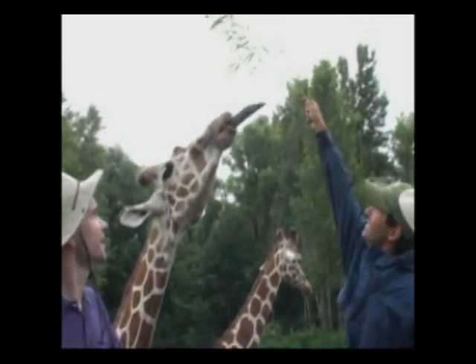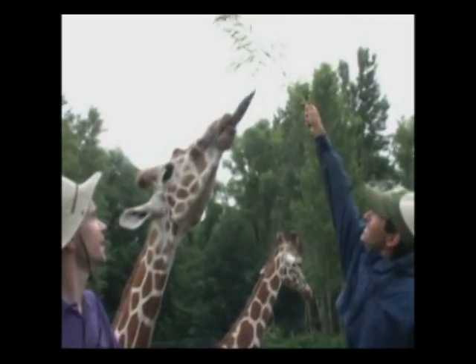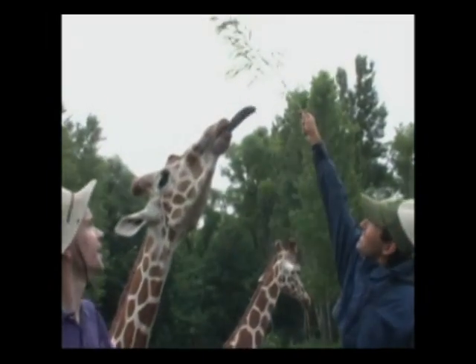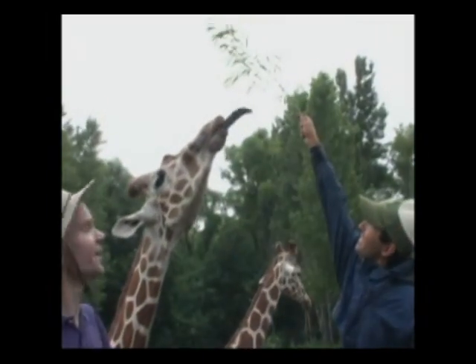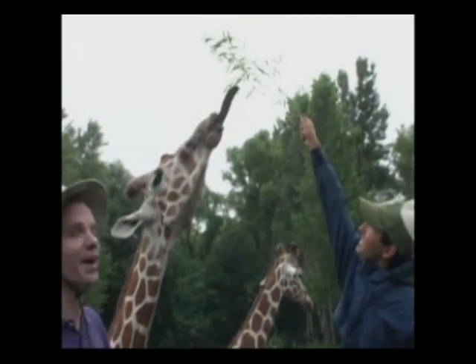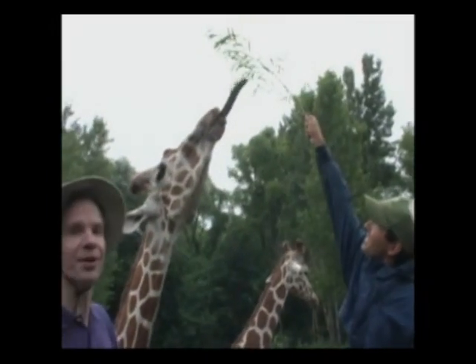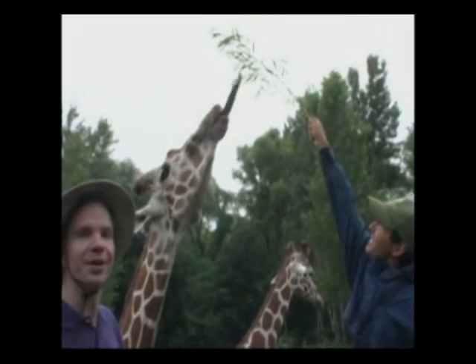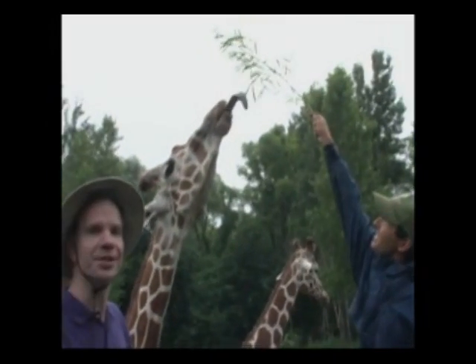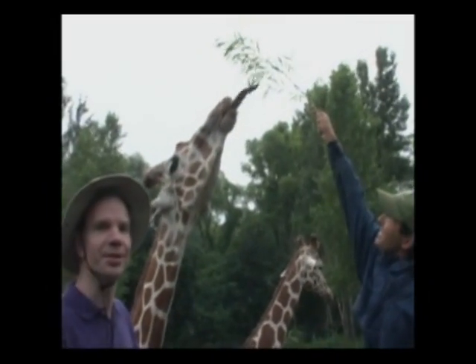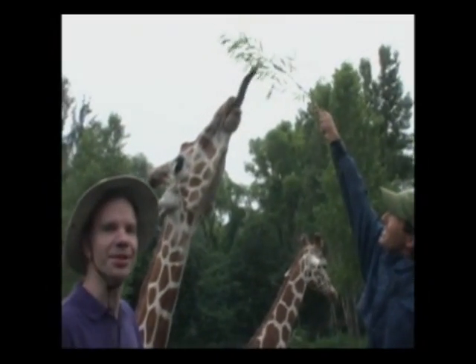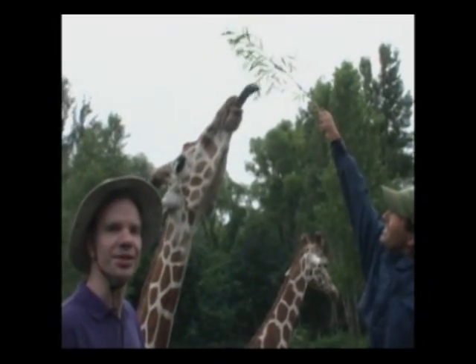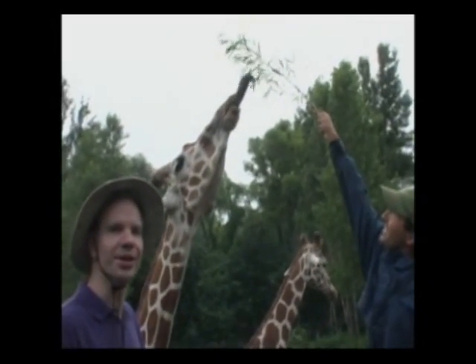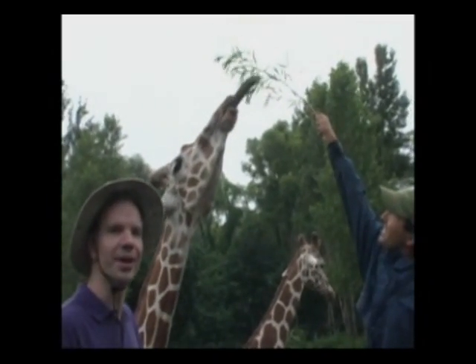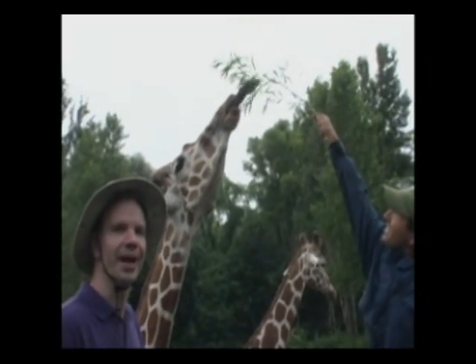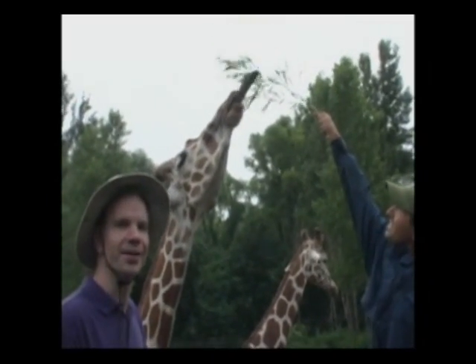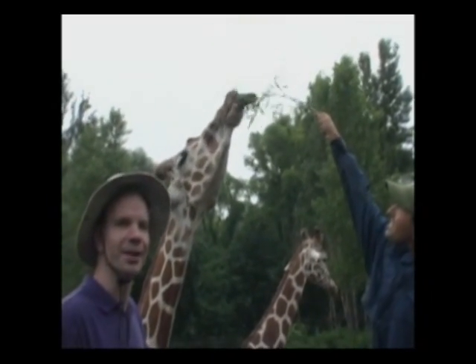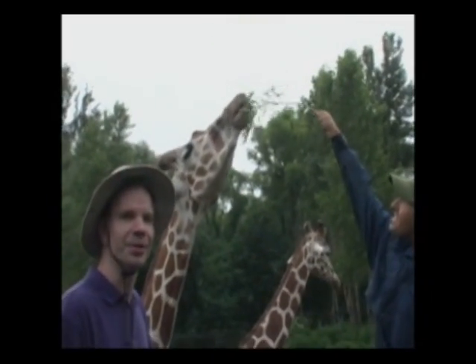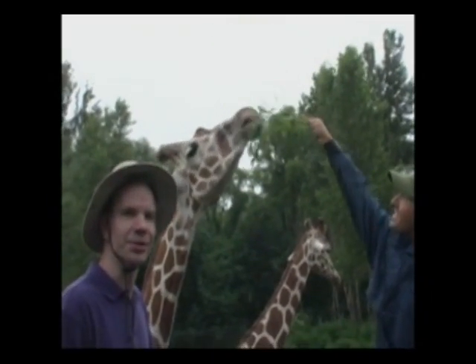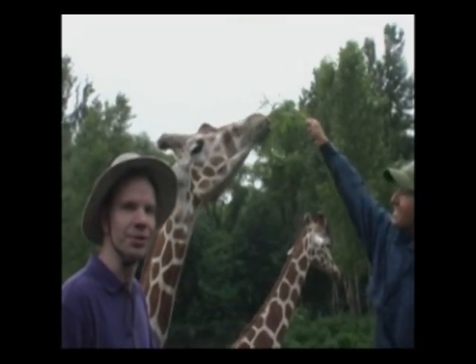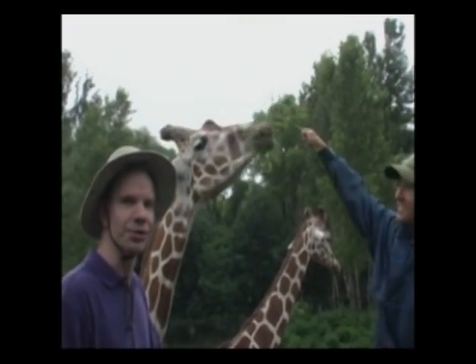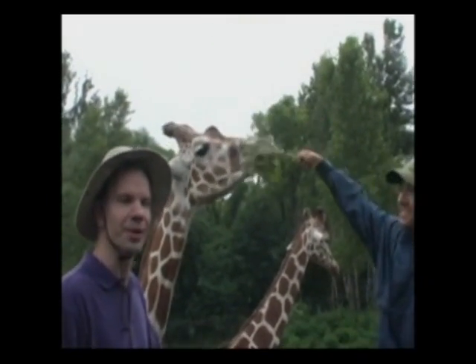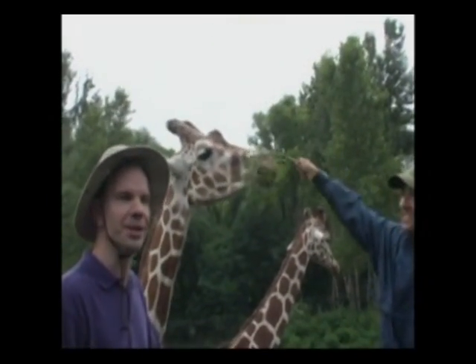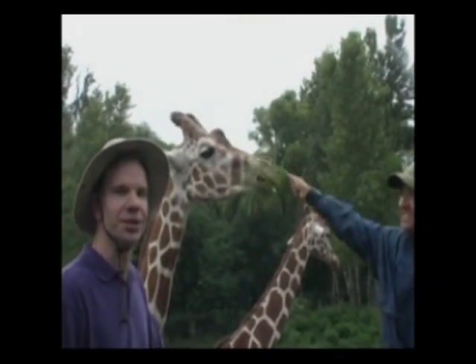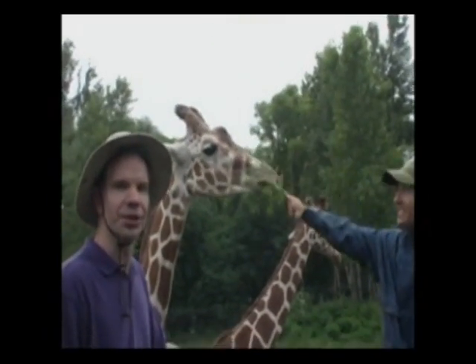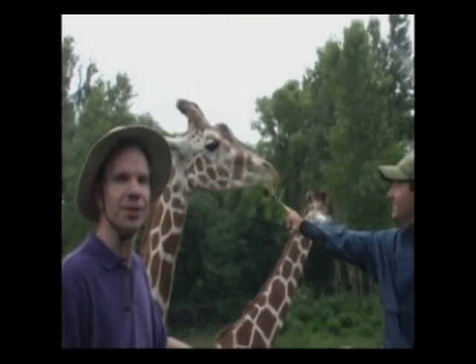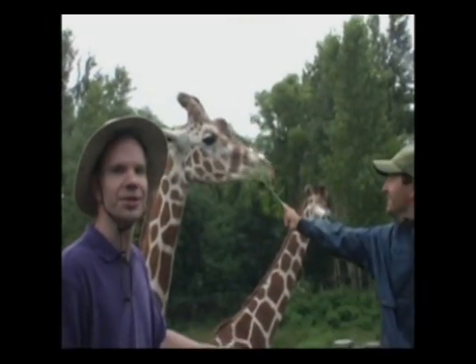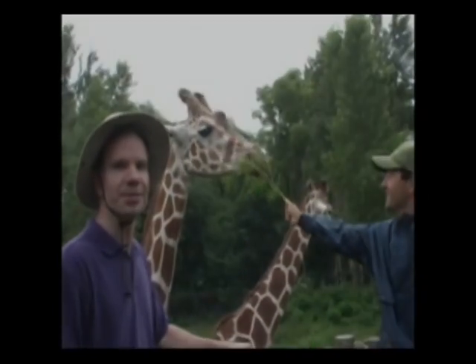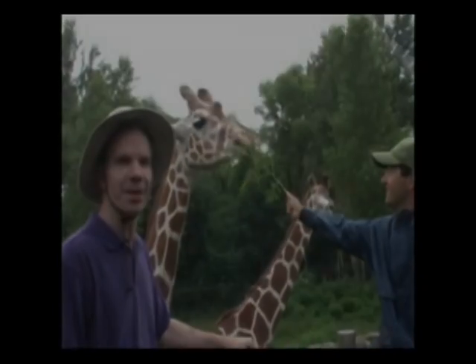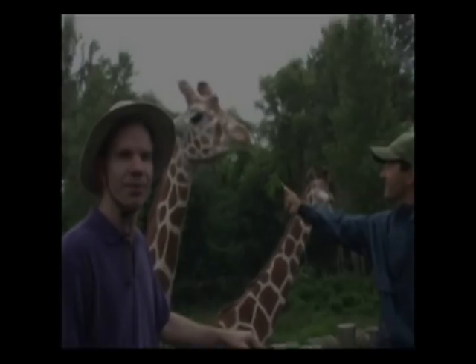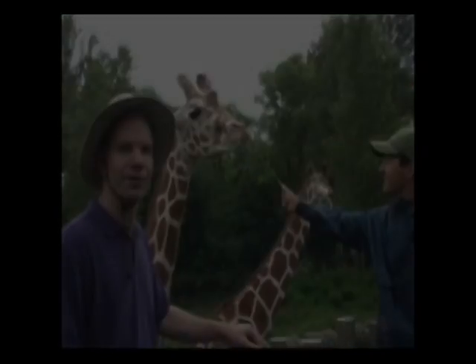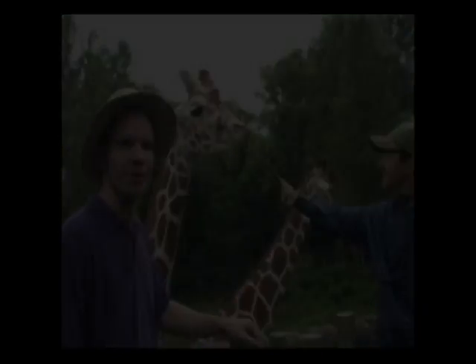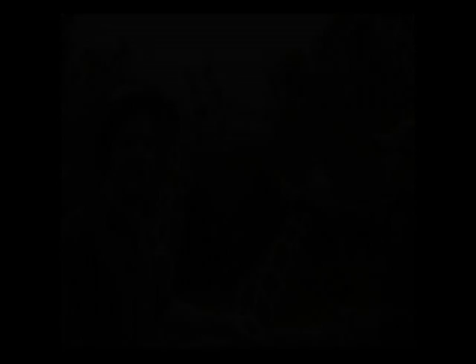The Africa Exhibit is here at the Minnesota Zoo until September 1st.